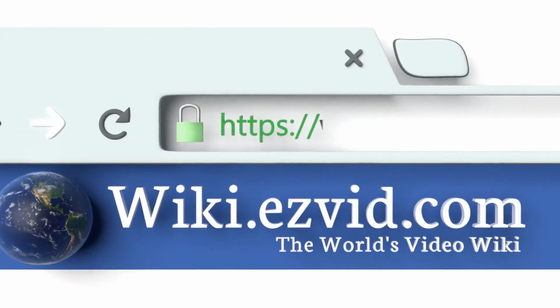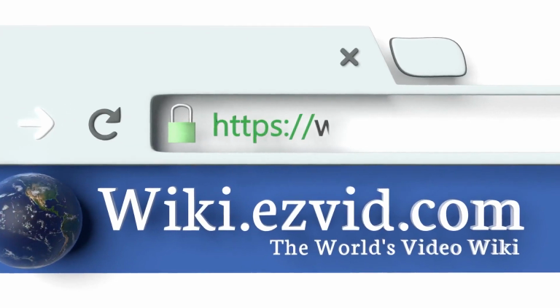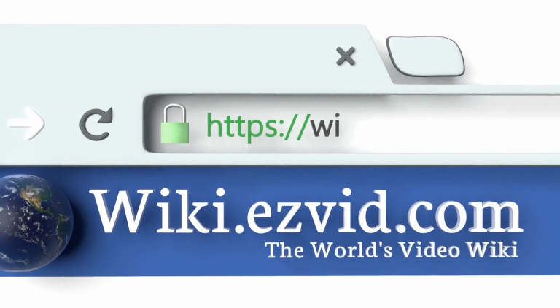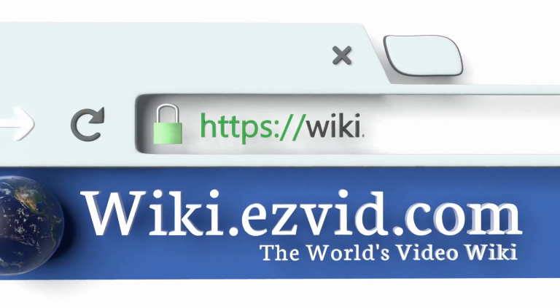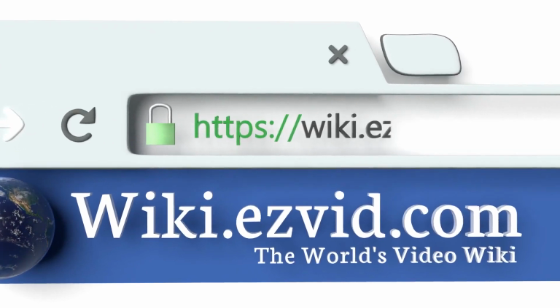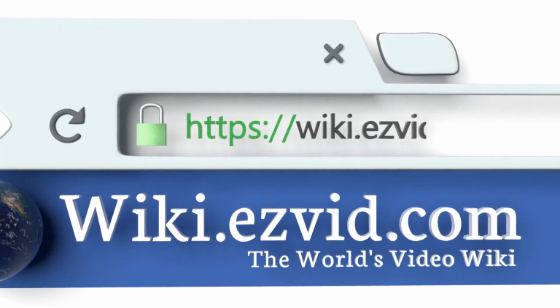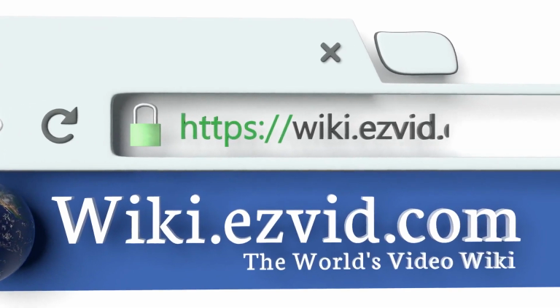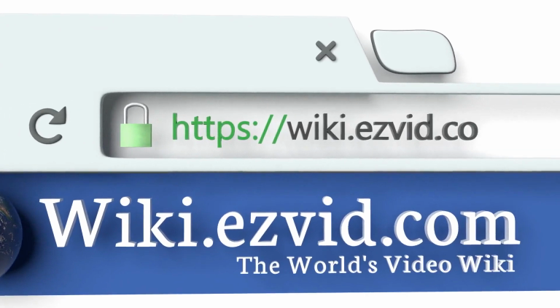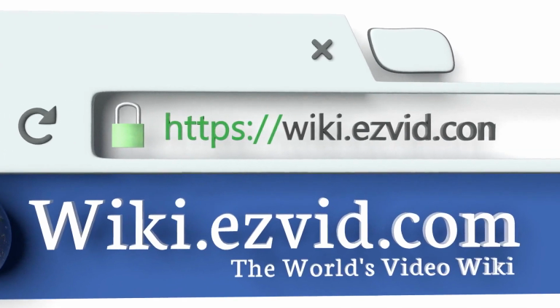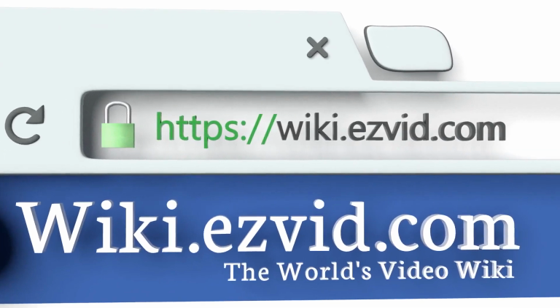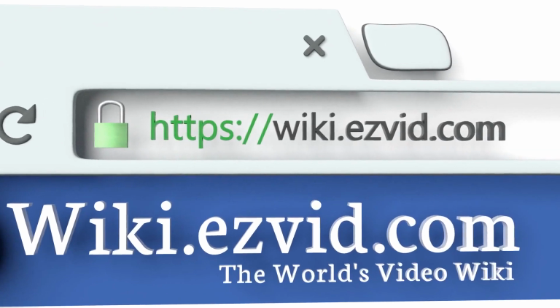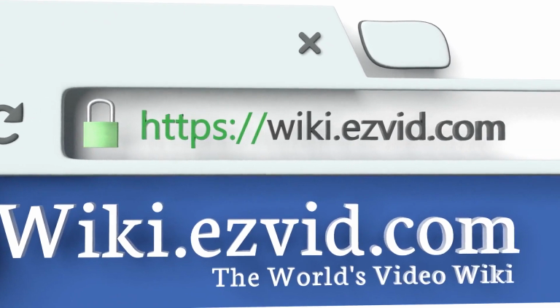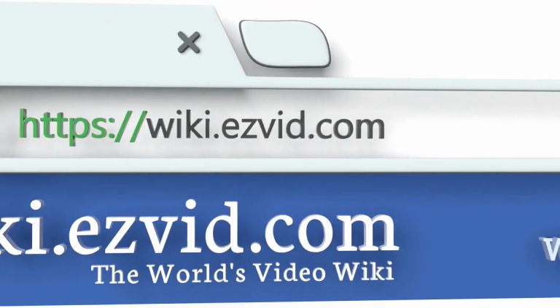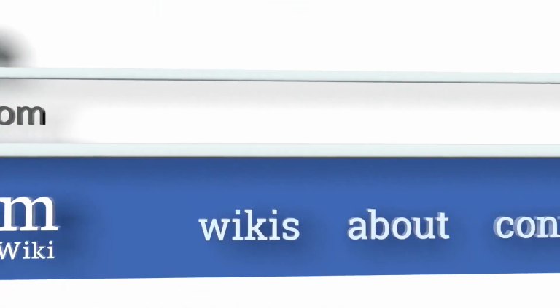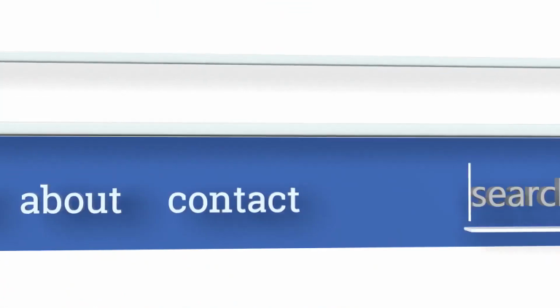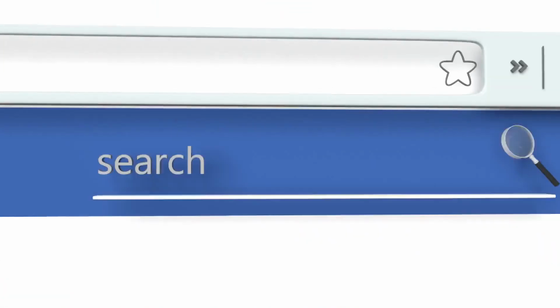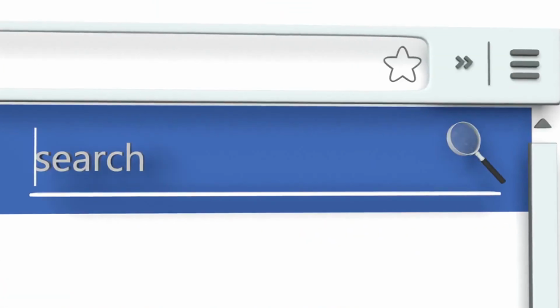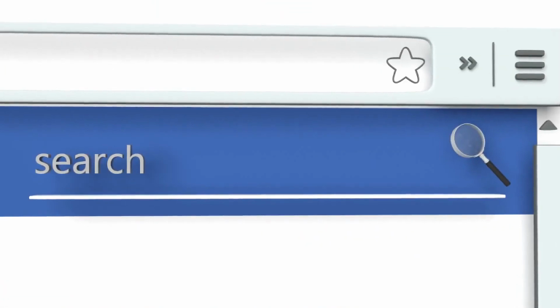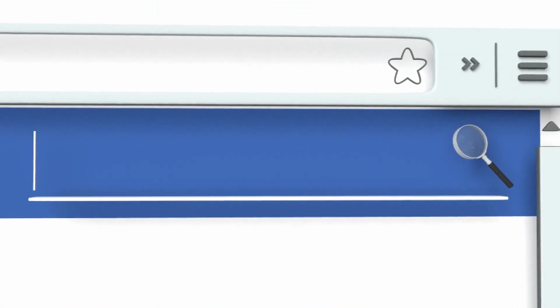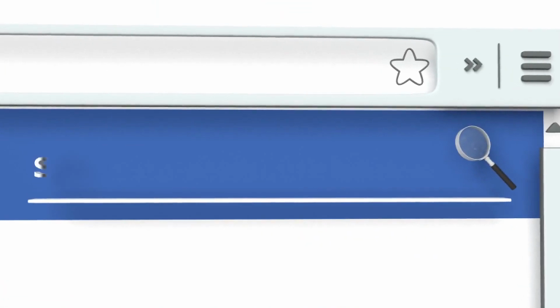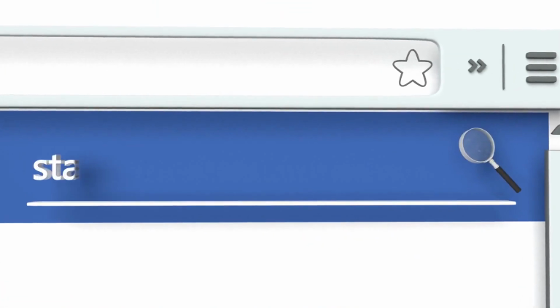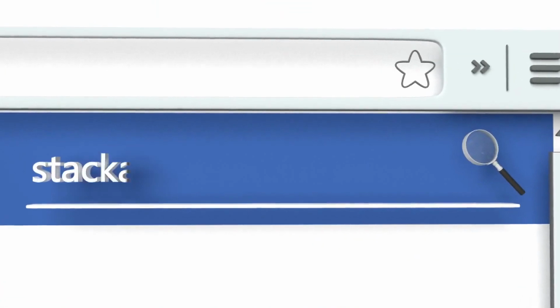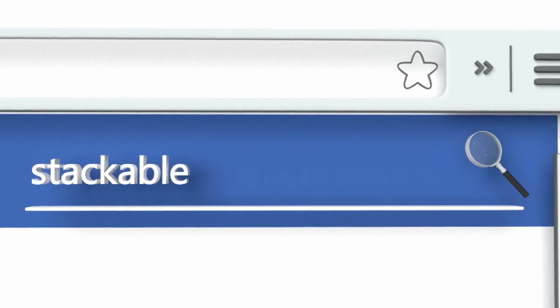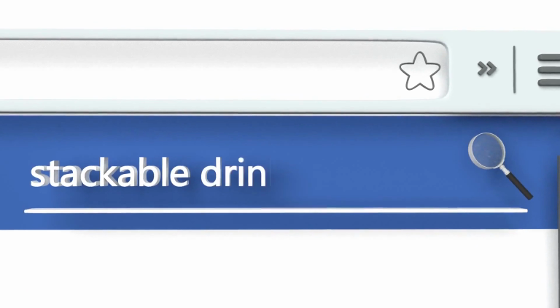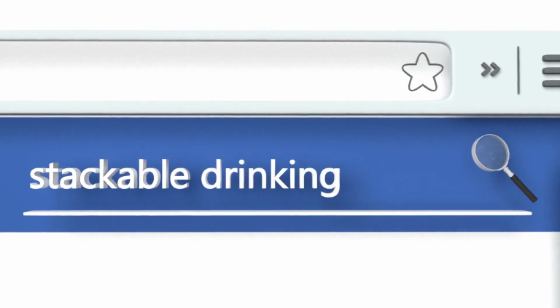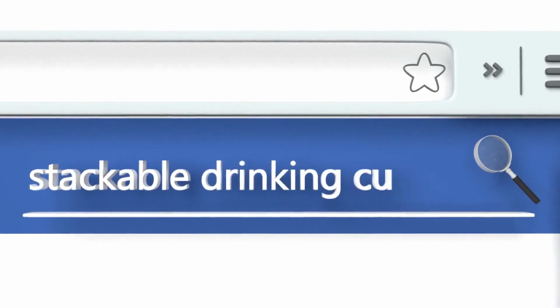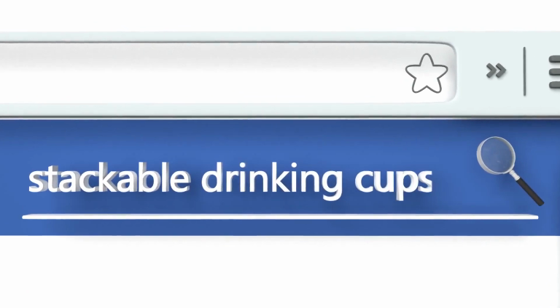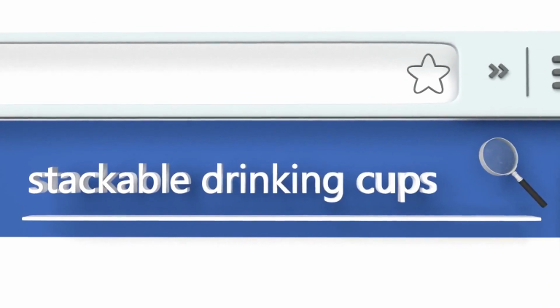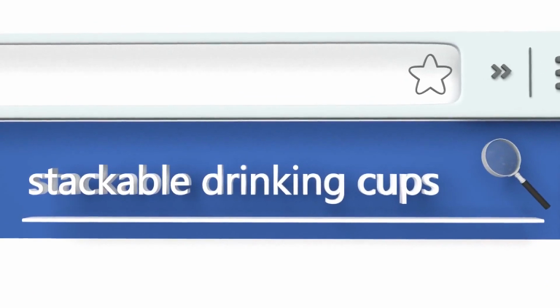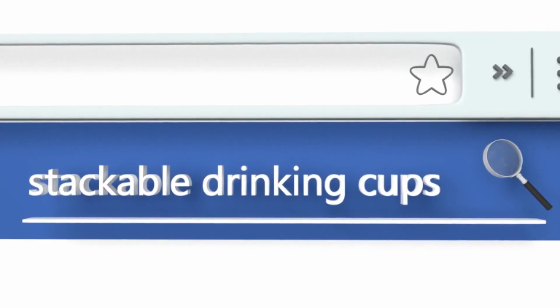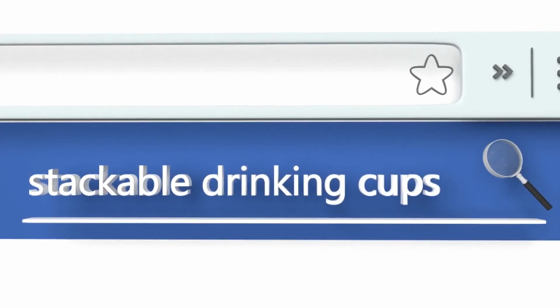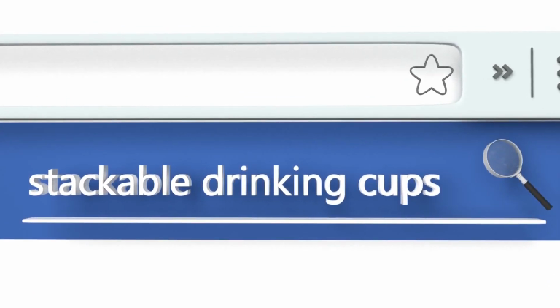To see all of our choices, go to wiki.easyvid.com and search for stackable drinking cups, or click beneath this video.